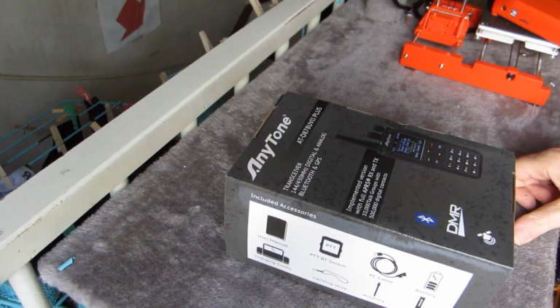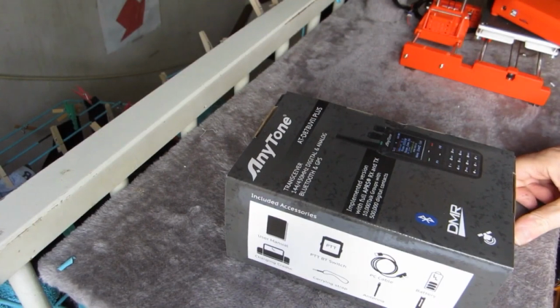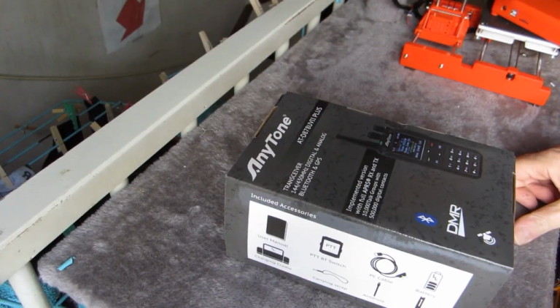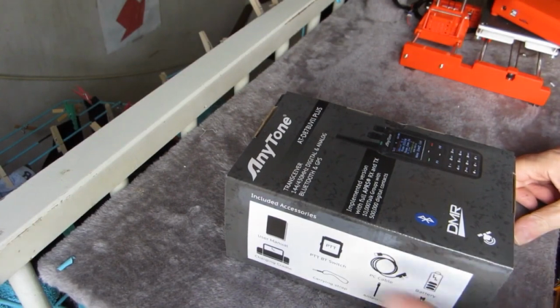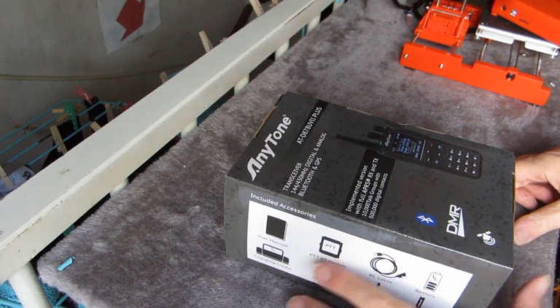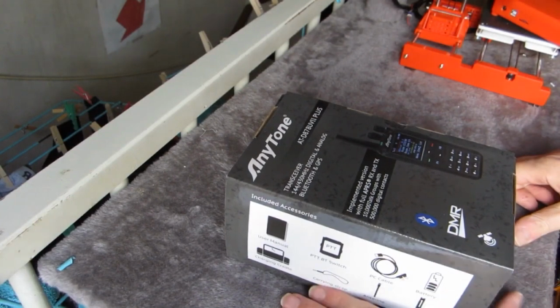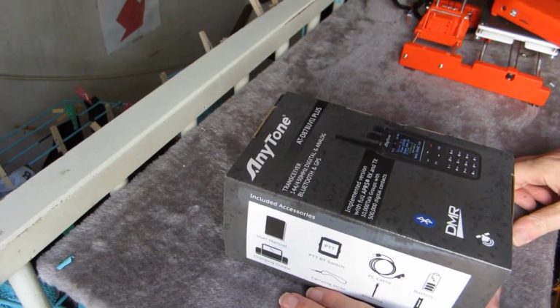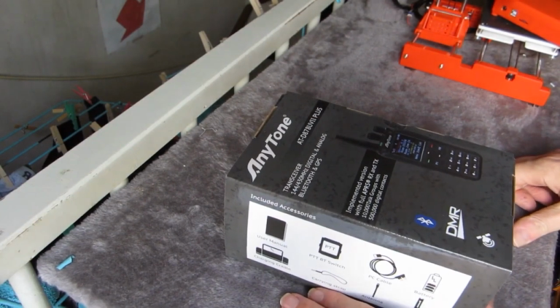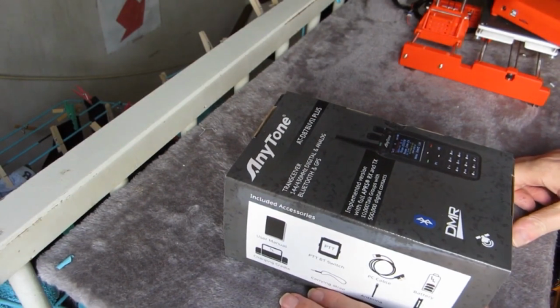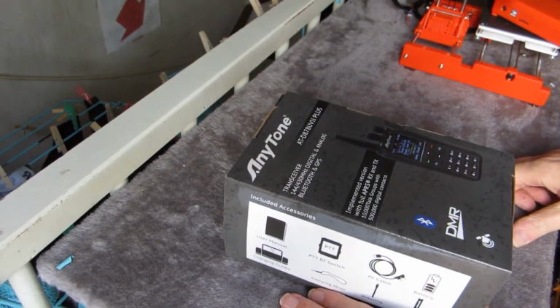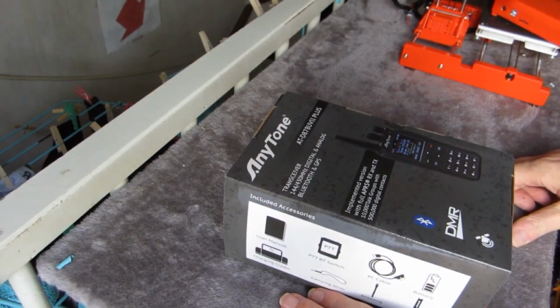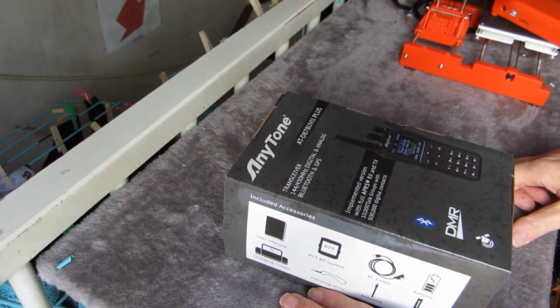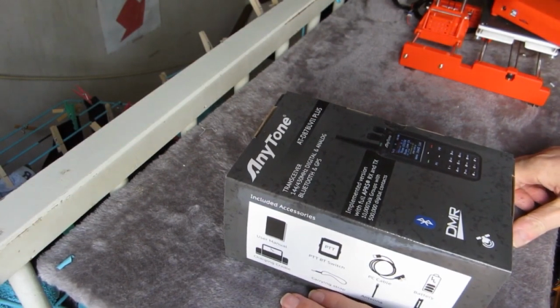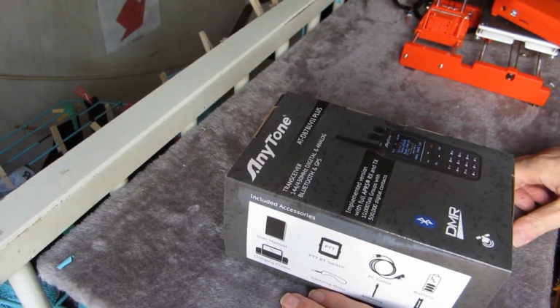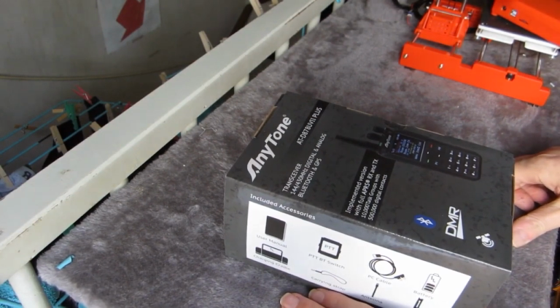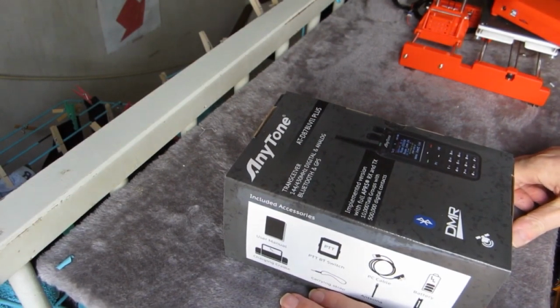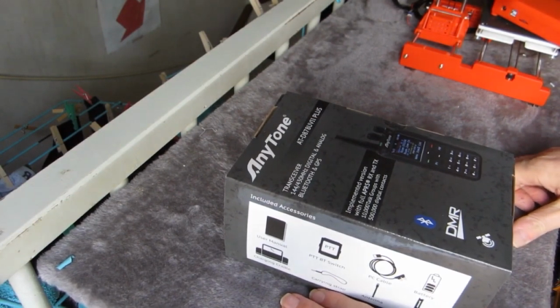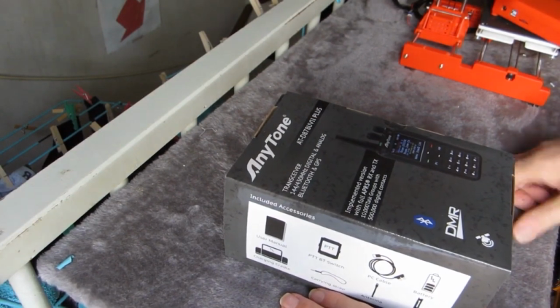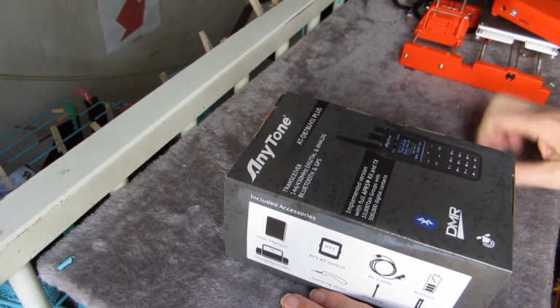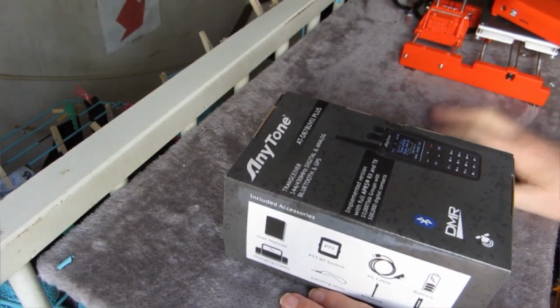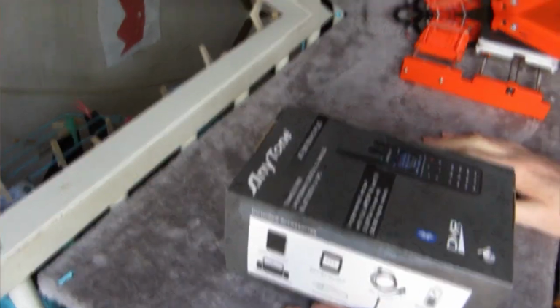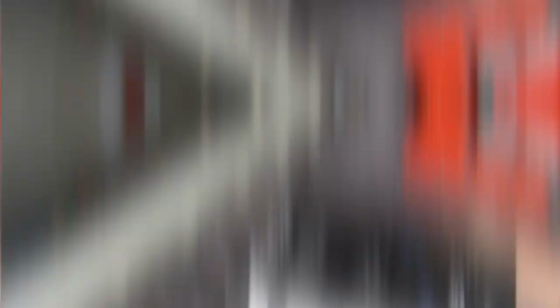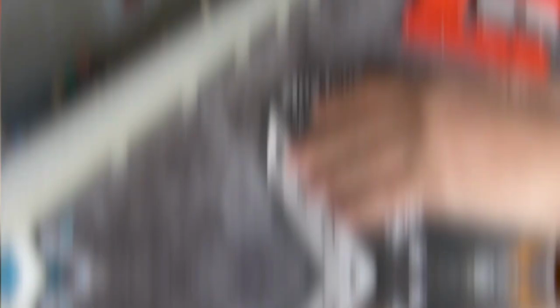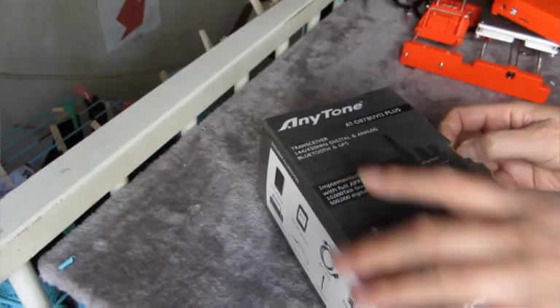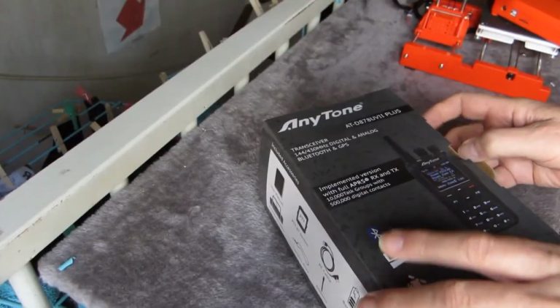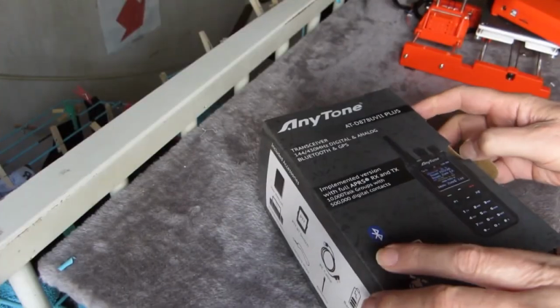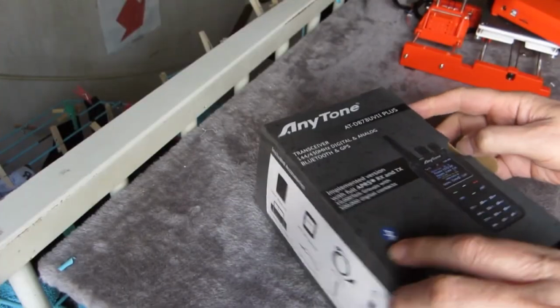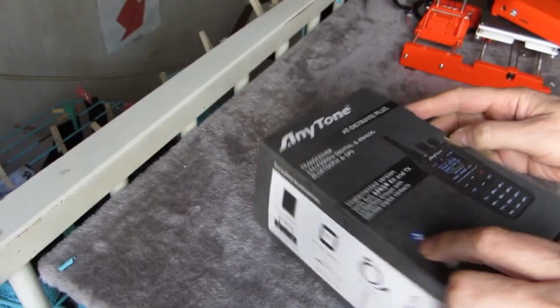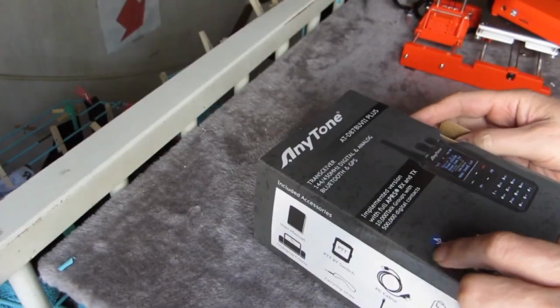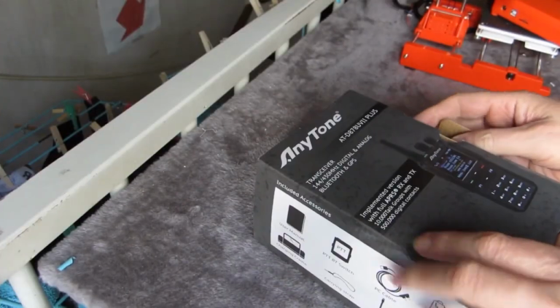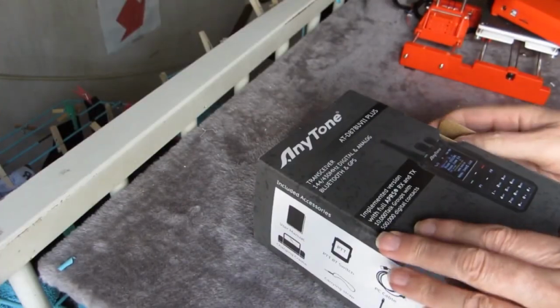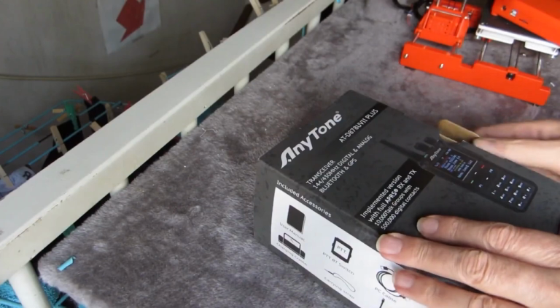So what do you think? Which of these is the best APRS handheld ham radio for you? Or do you think another radio is better?